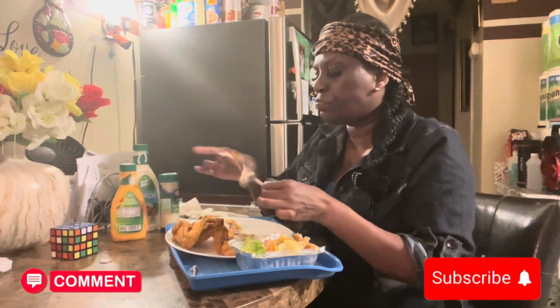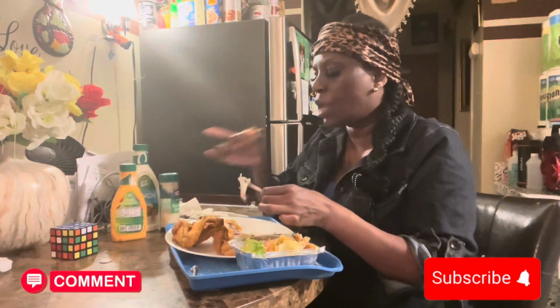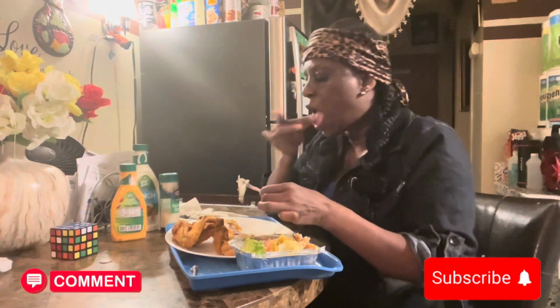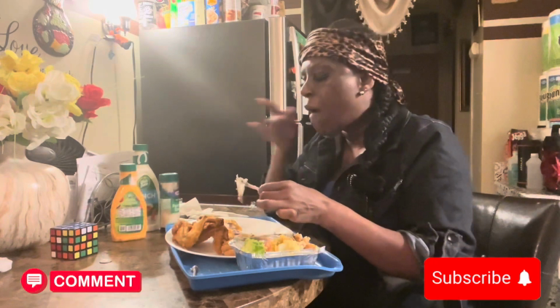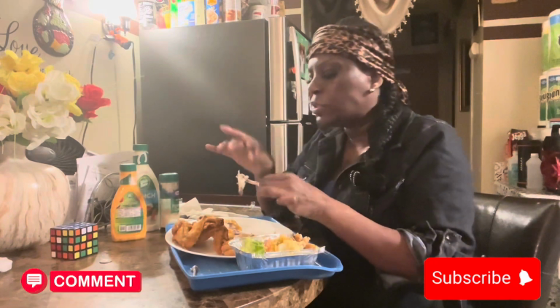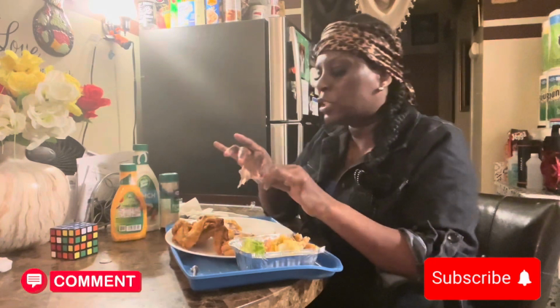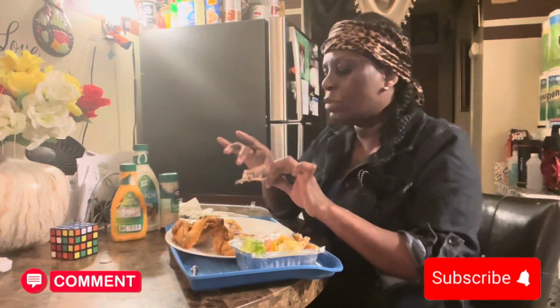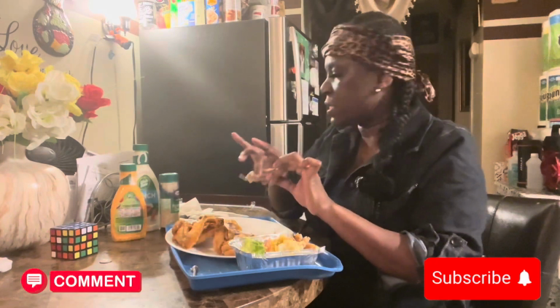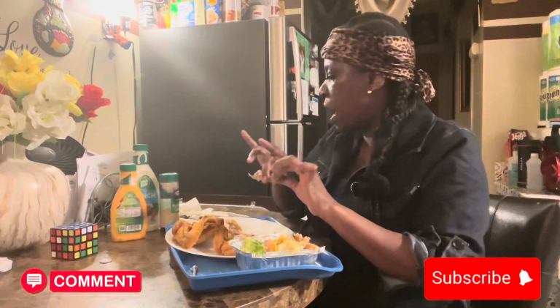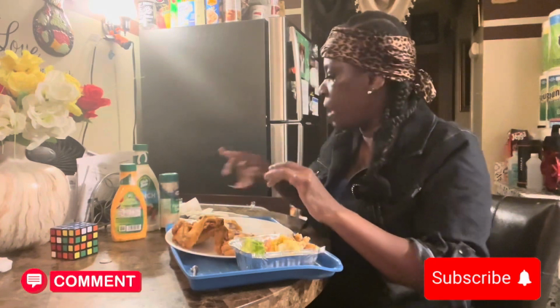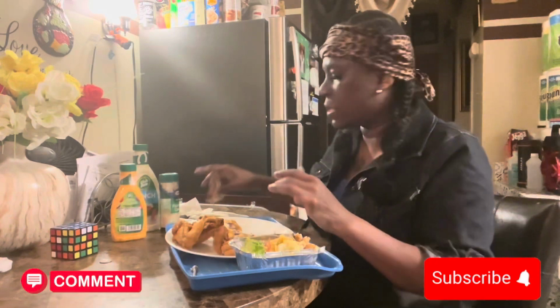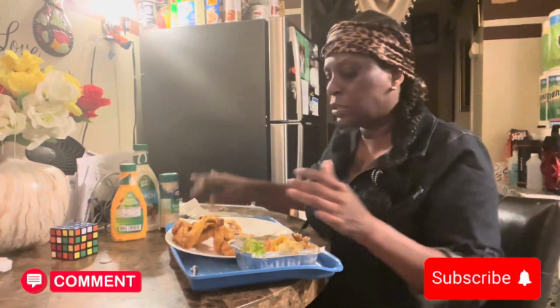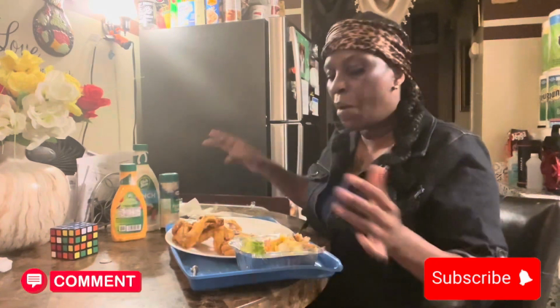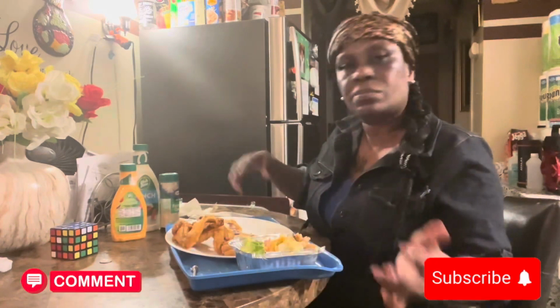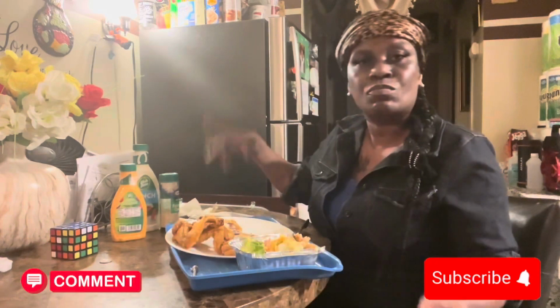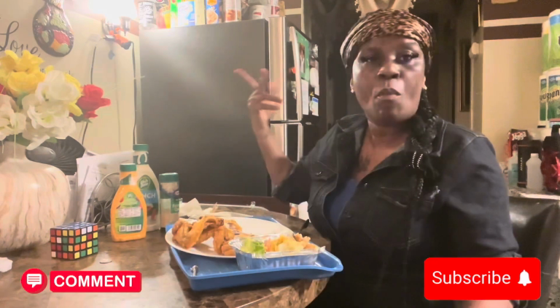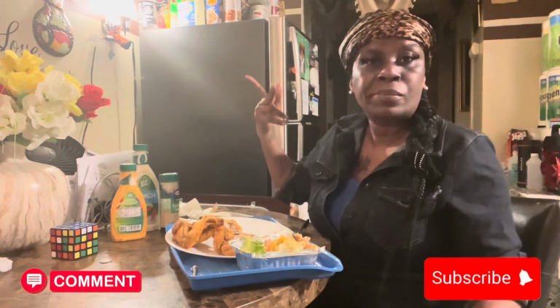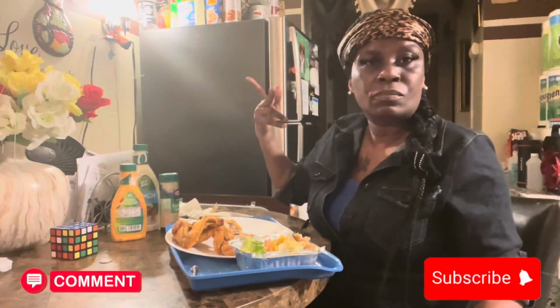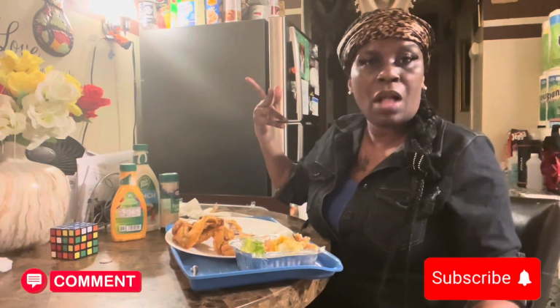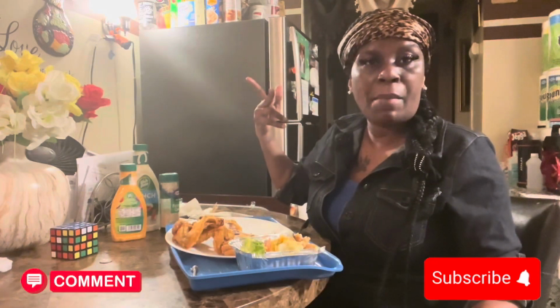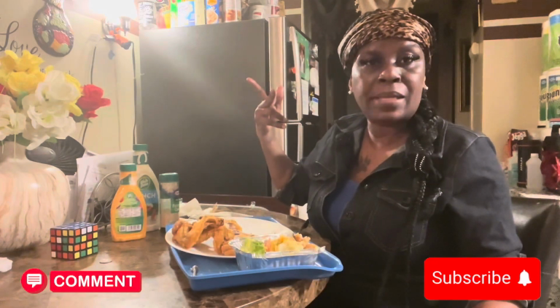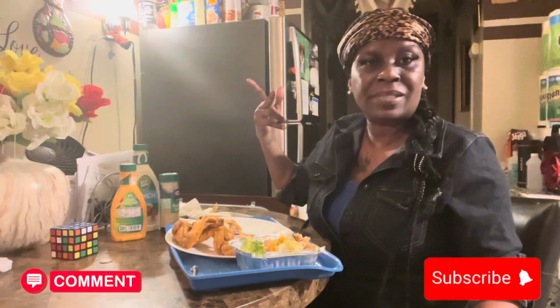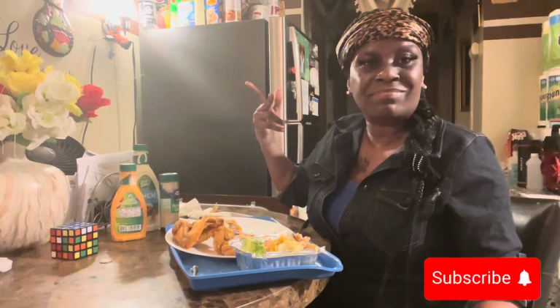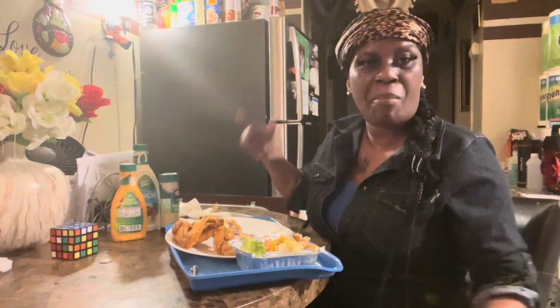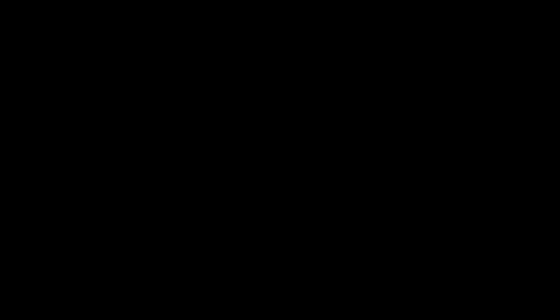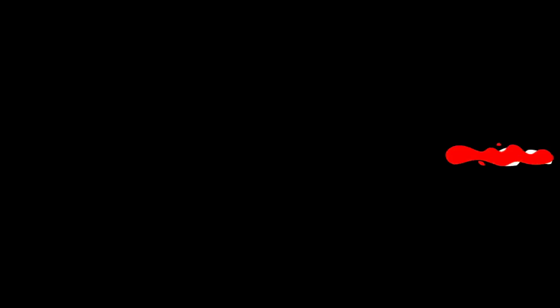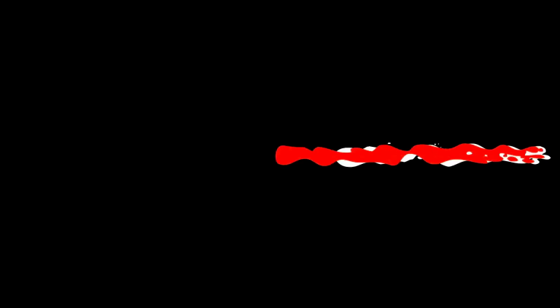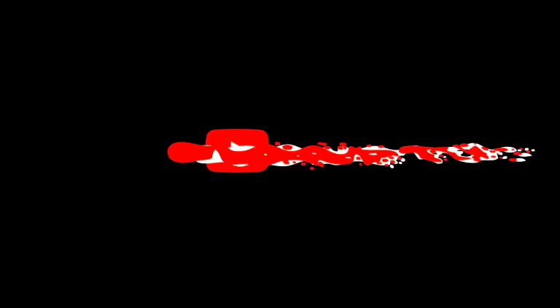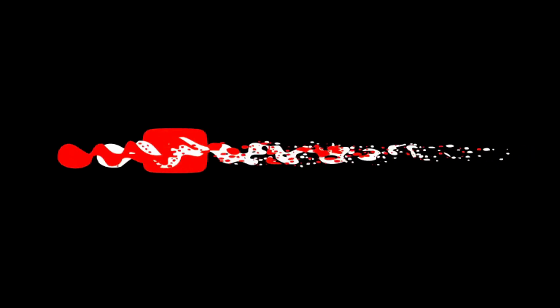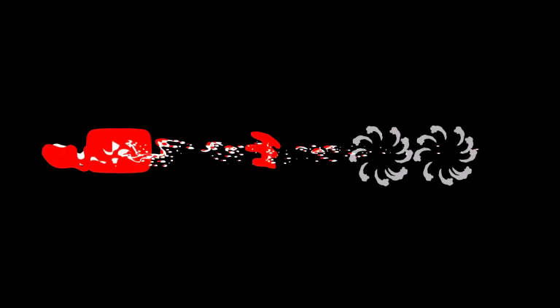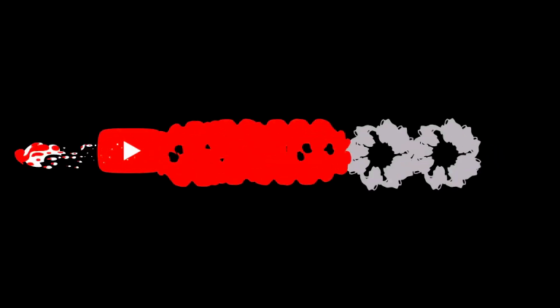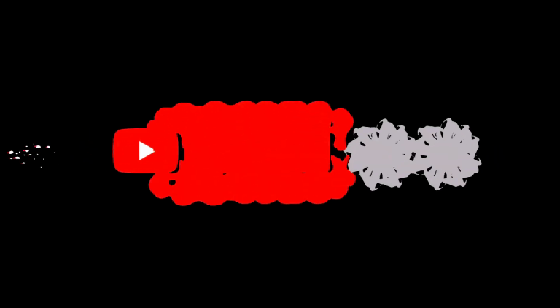Until next time guys, I'm out of here and I'll see you guys.